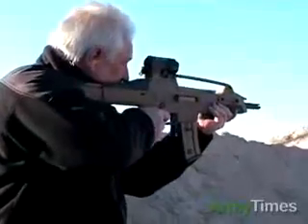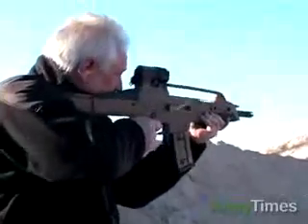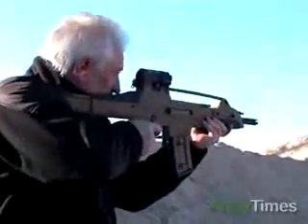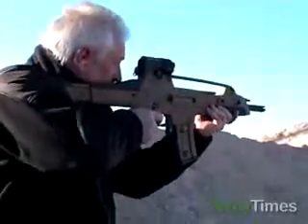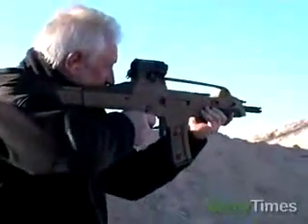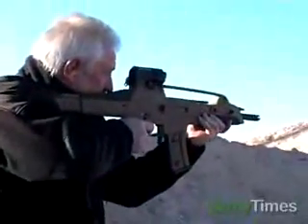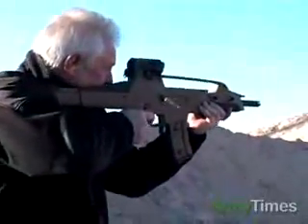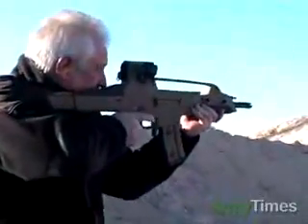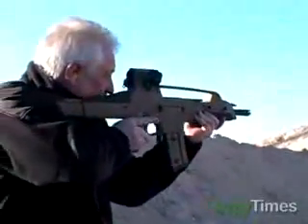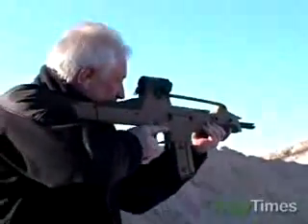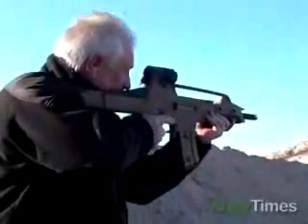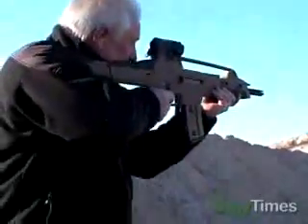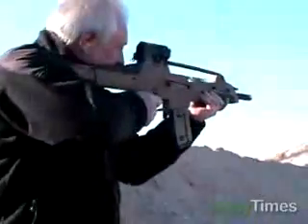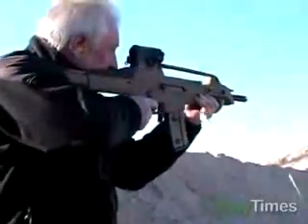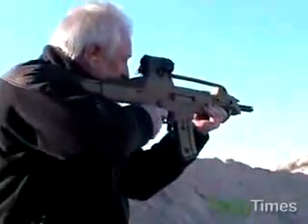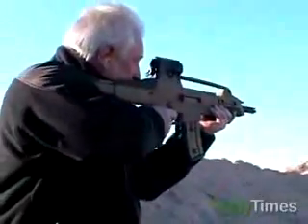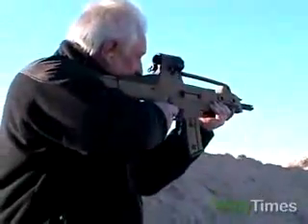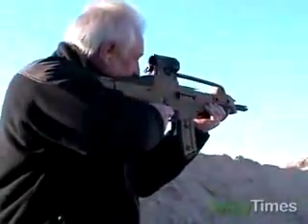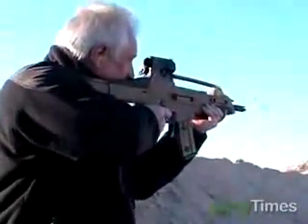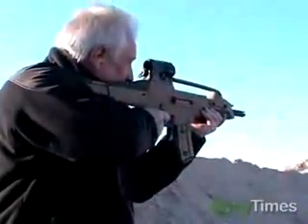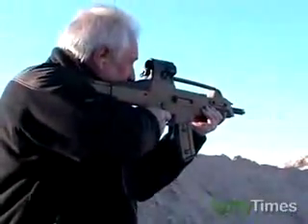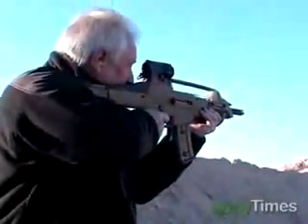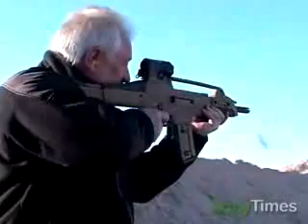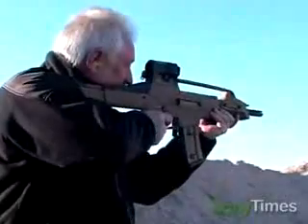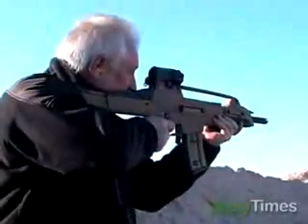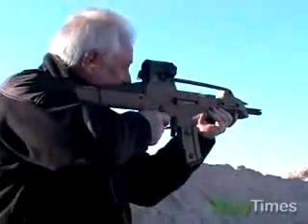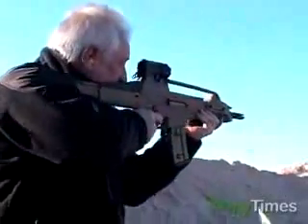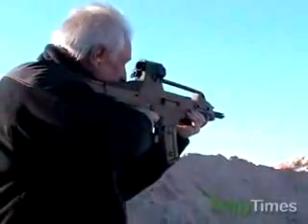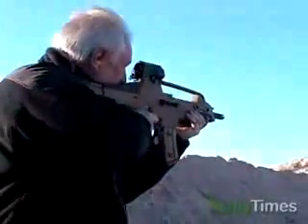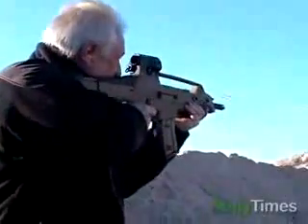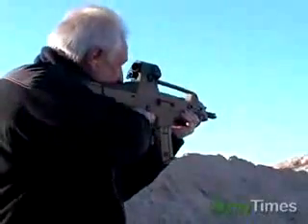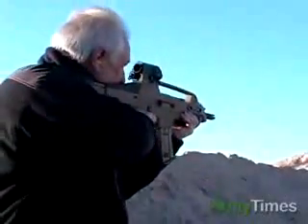So all your controls, other than the cocking handle itself, are all controlled with the shooter's hand on the pistol grip, where it should be.